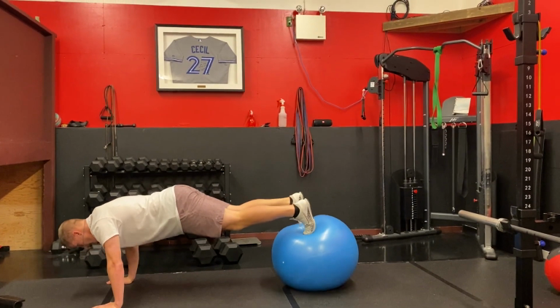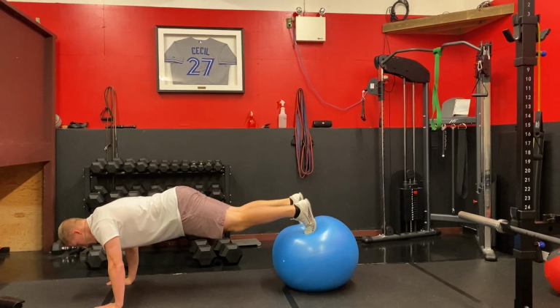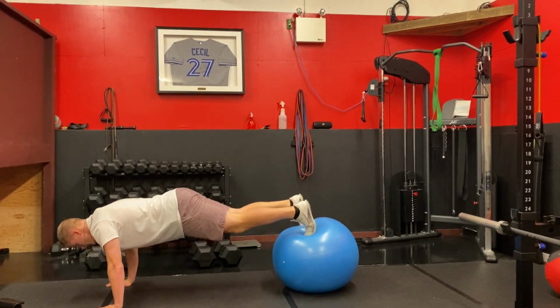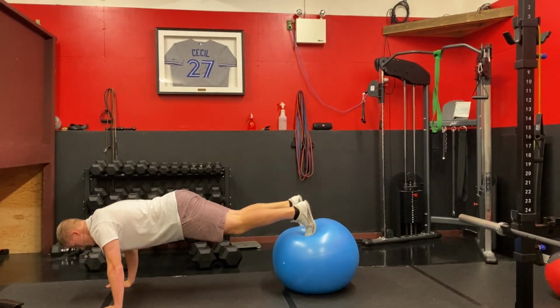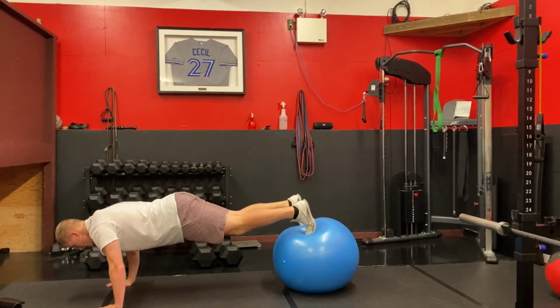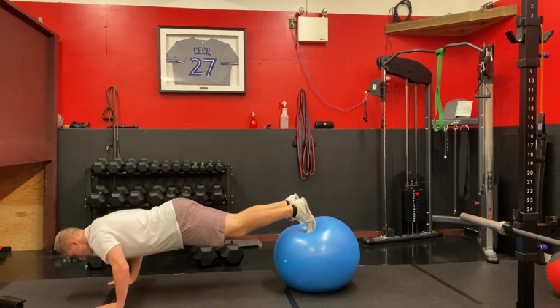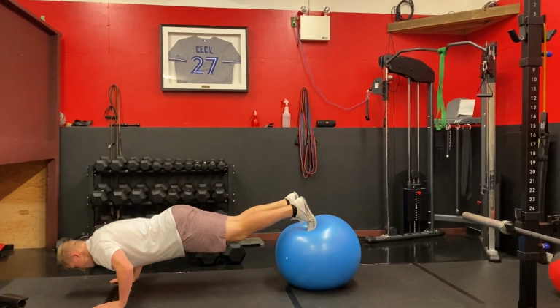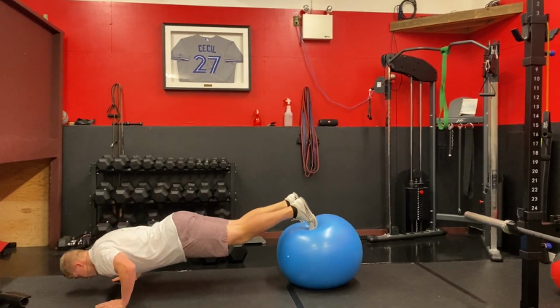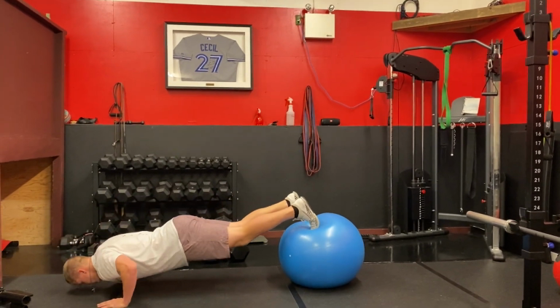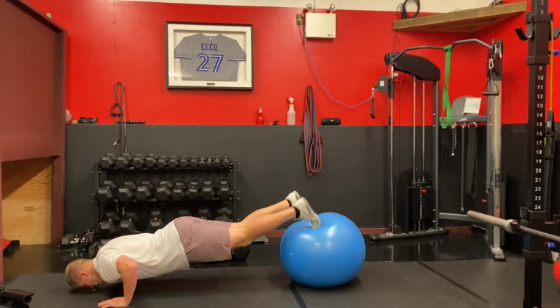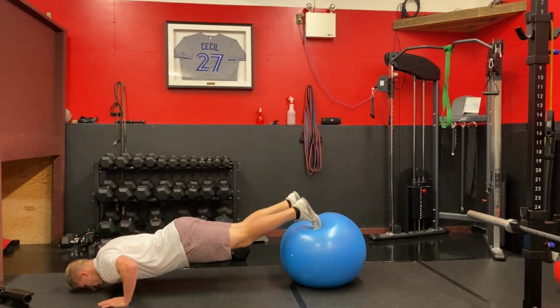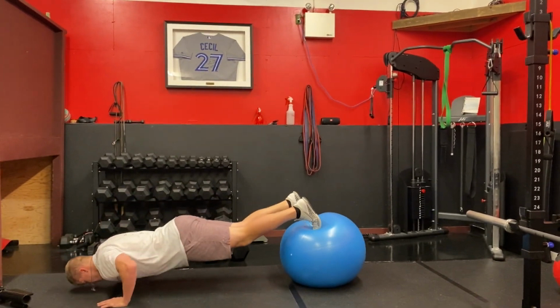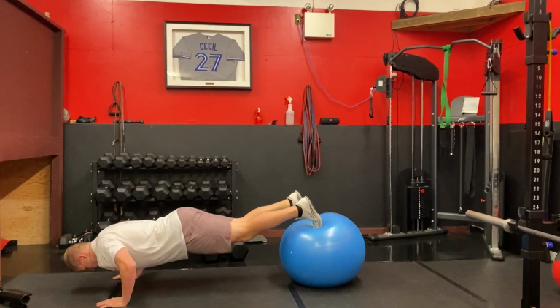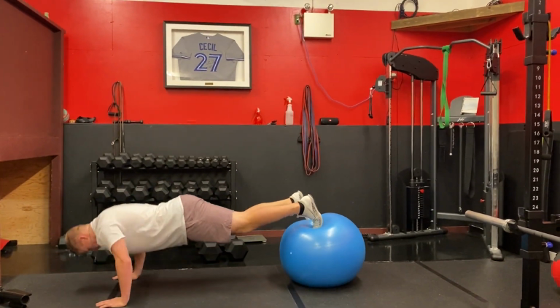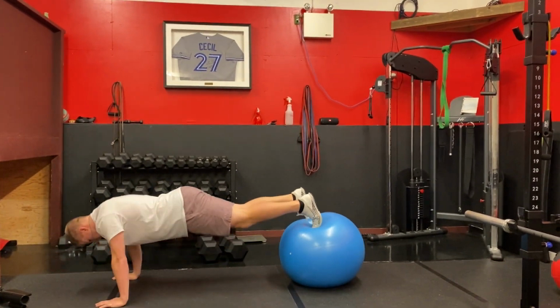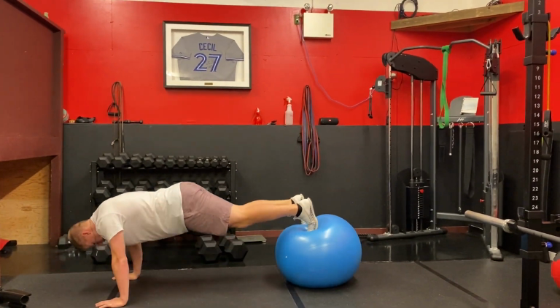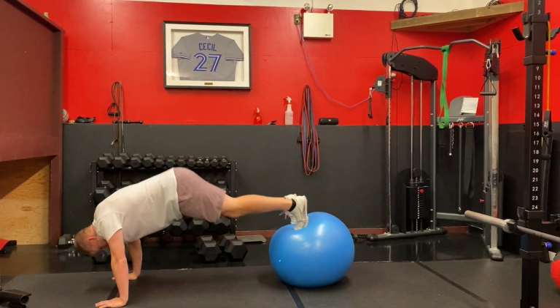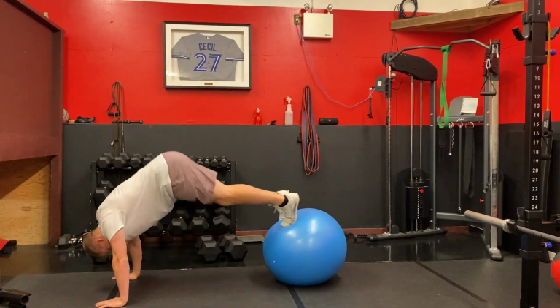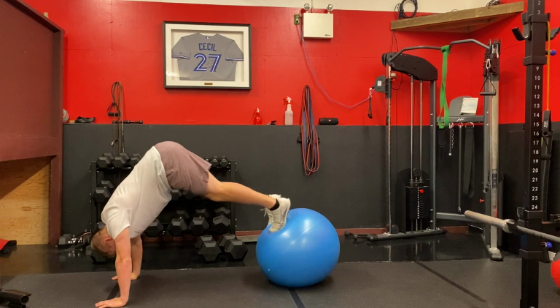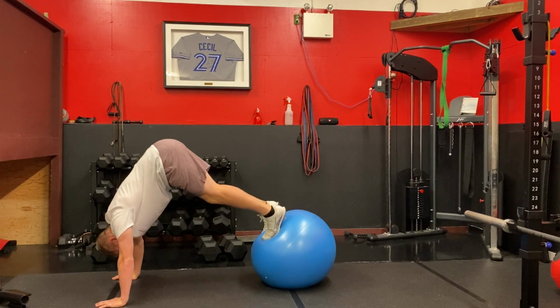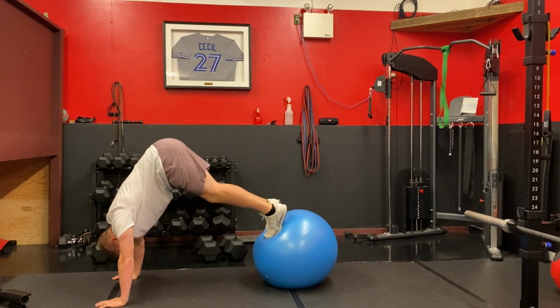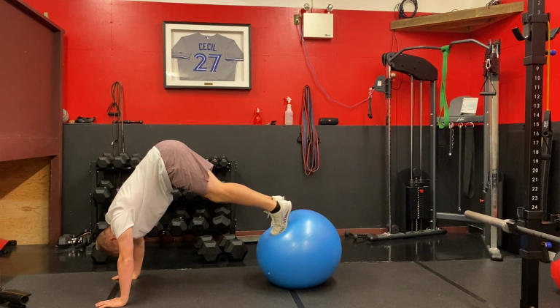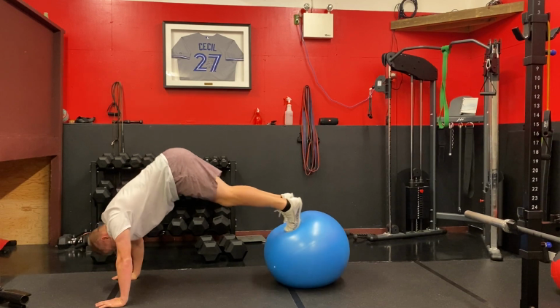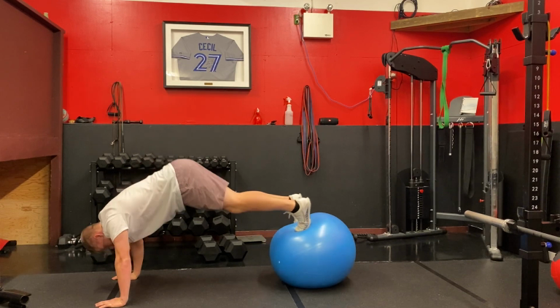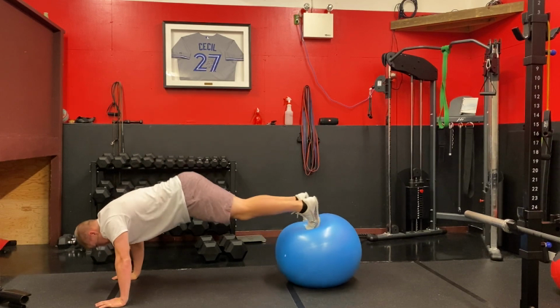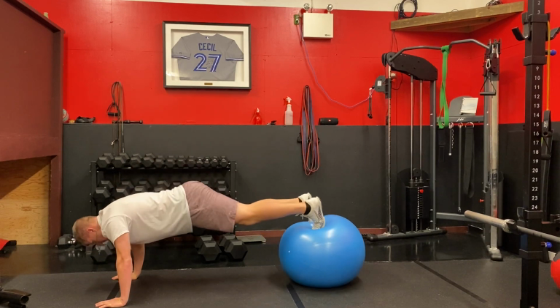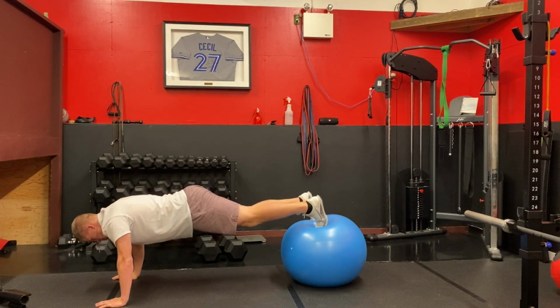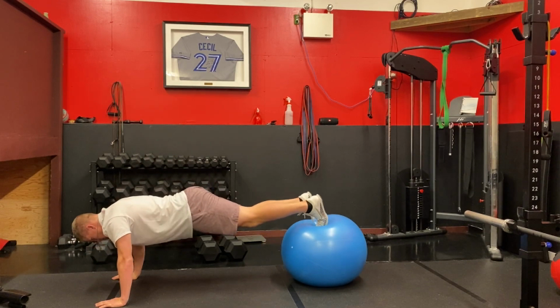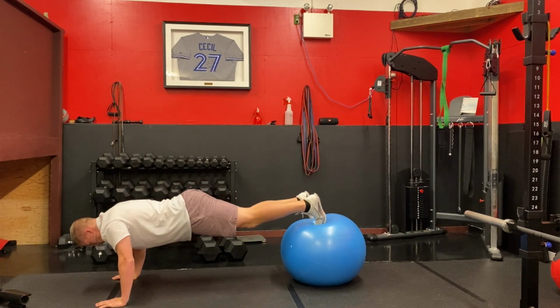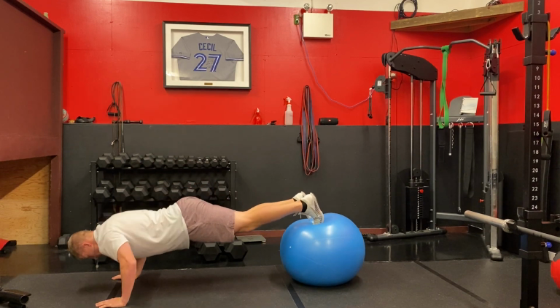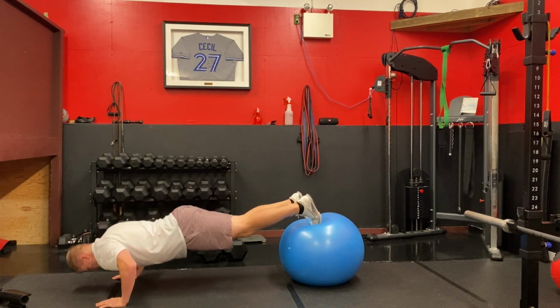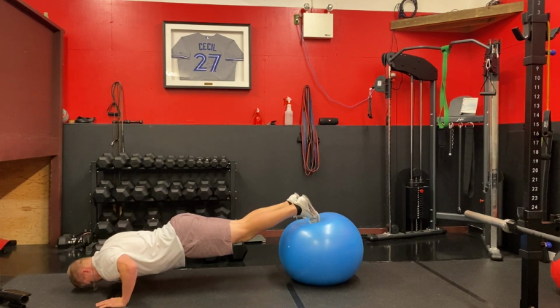Come down into a smooth and clean push-up, come to the top, and then try to bring that bum to the roof. Let's go!